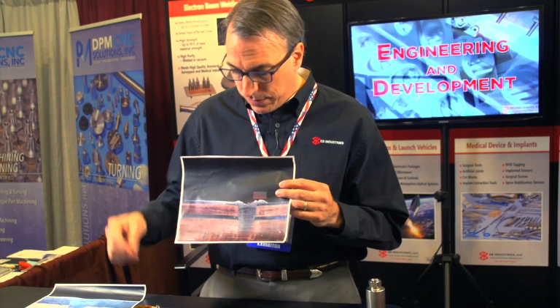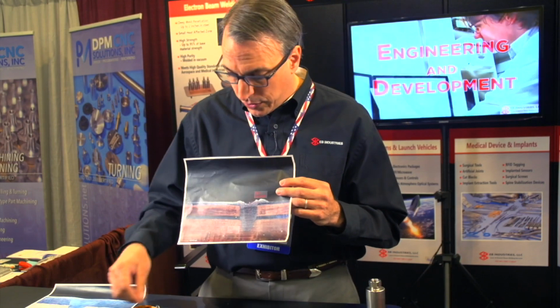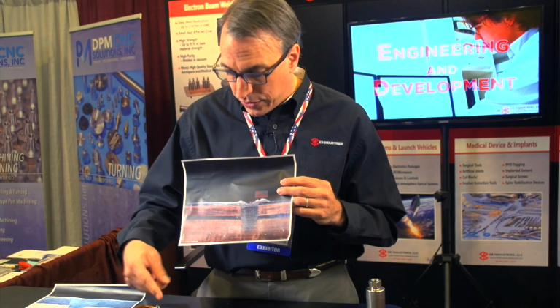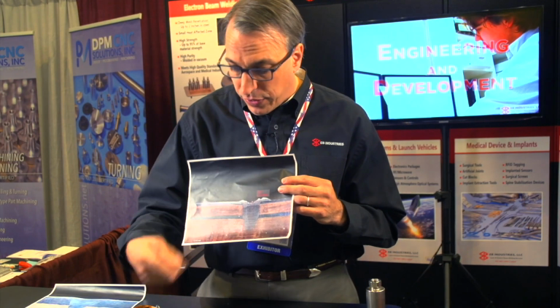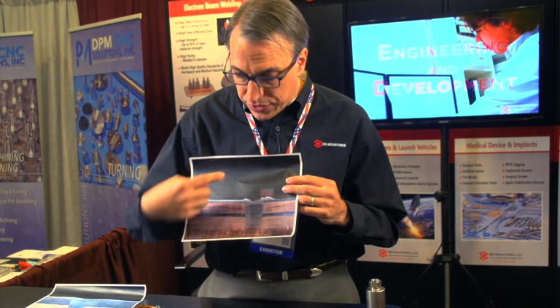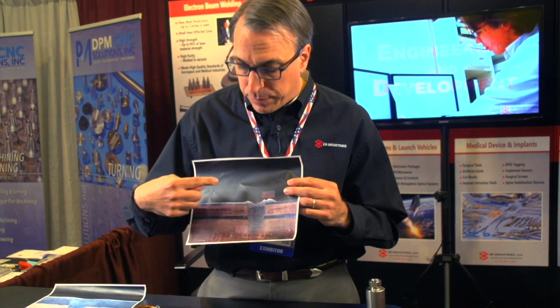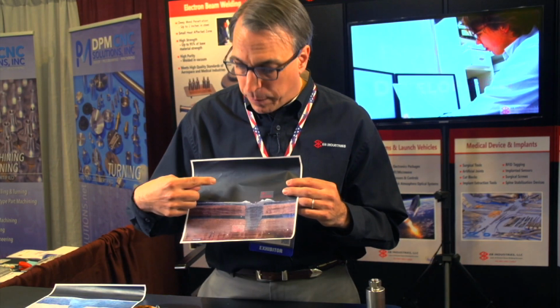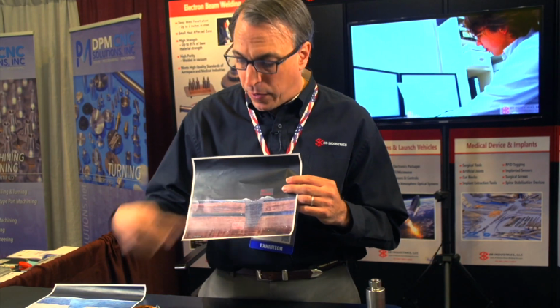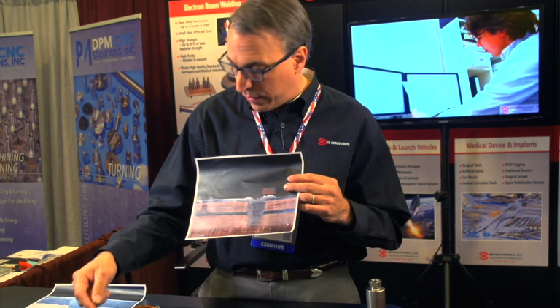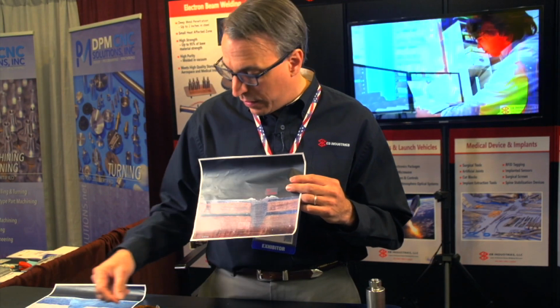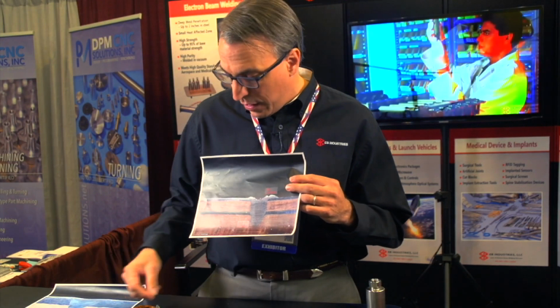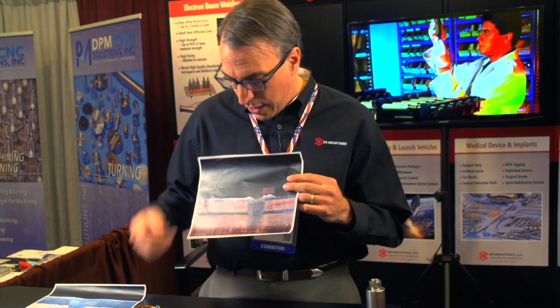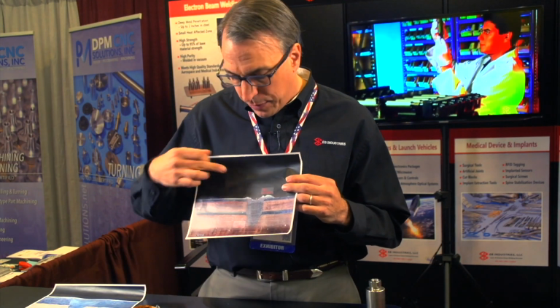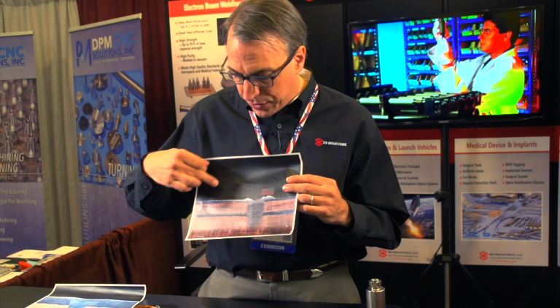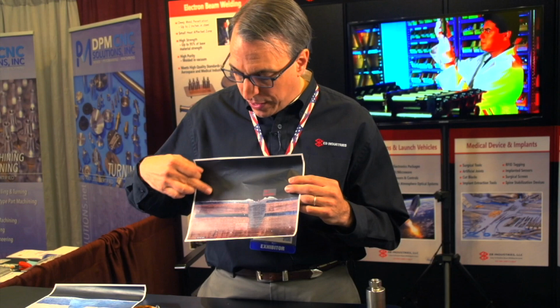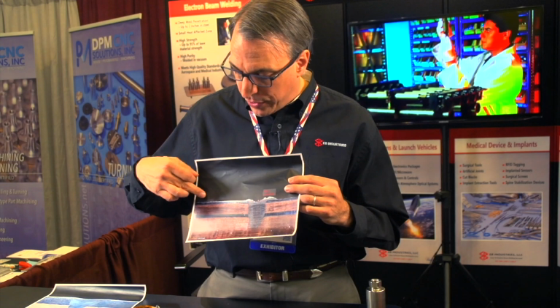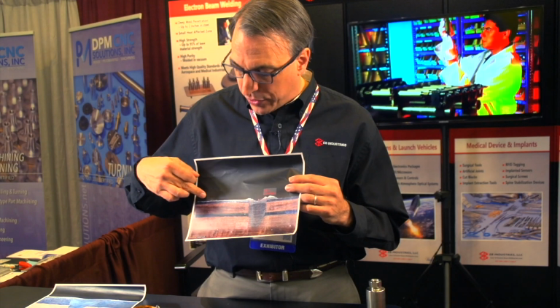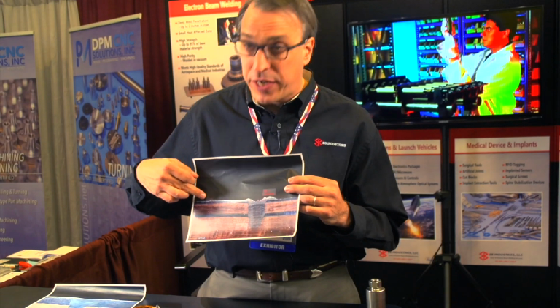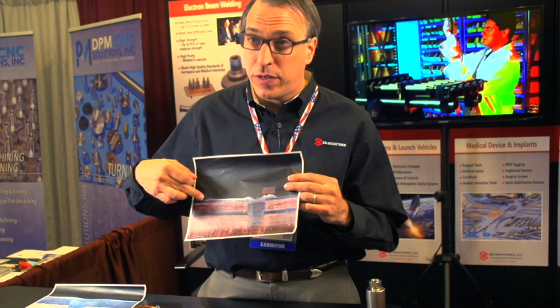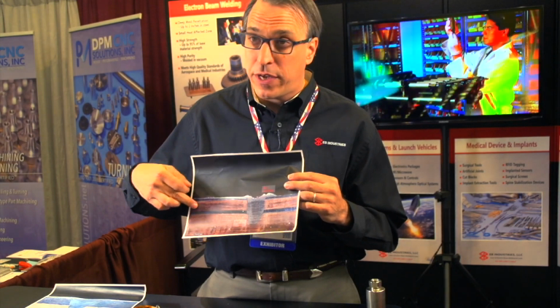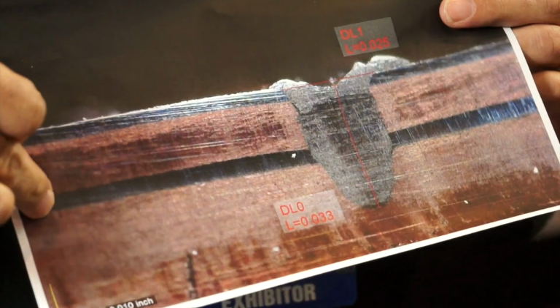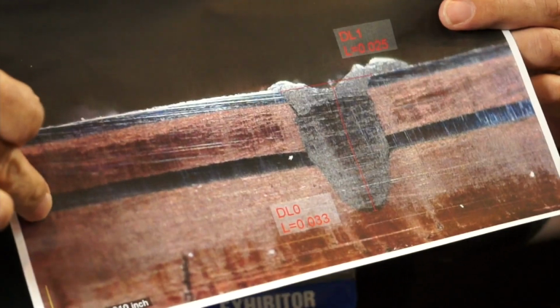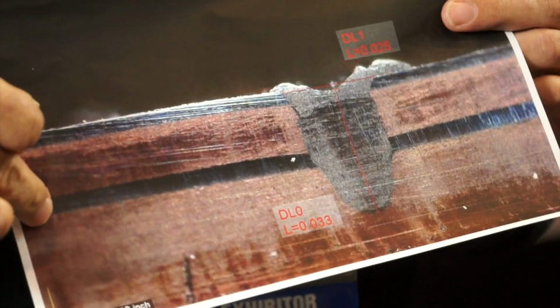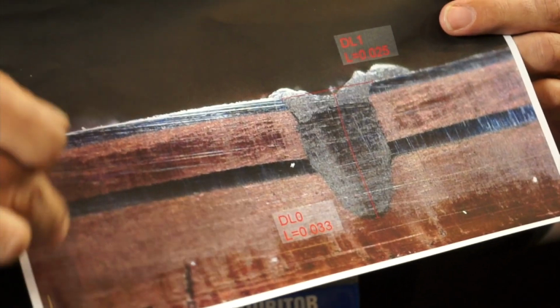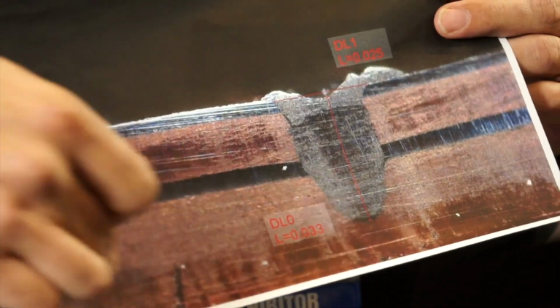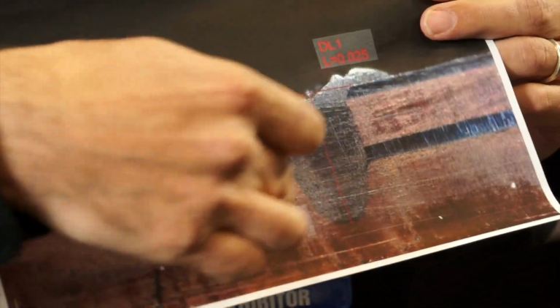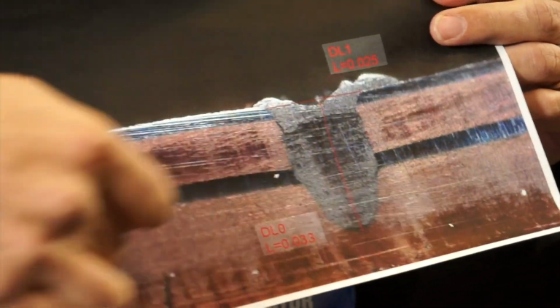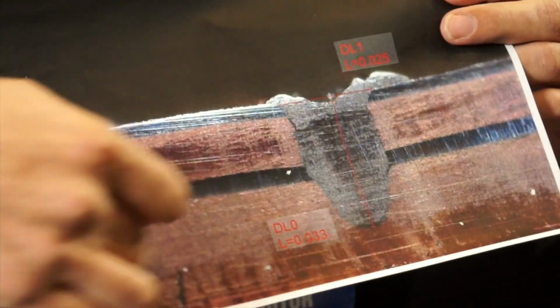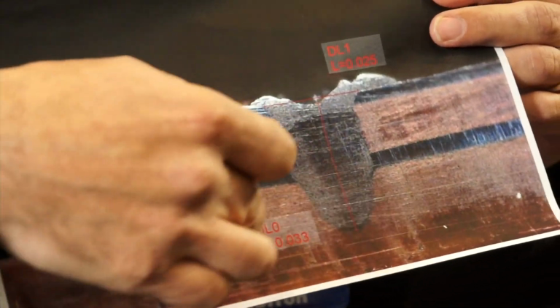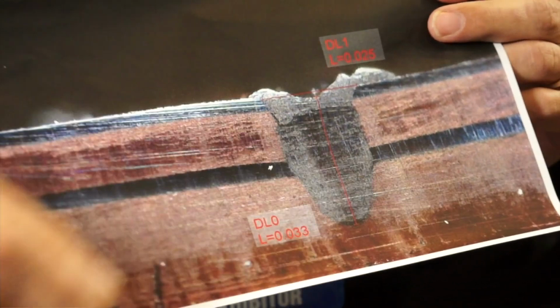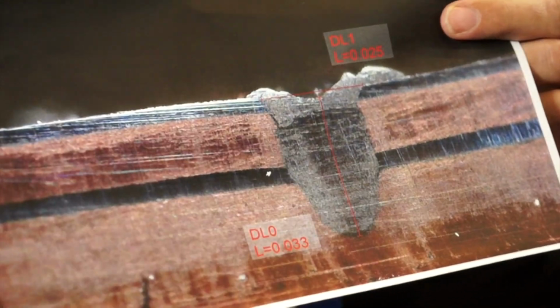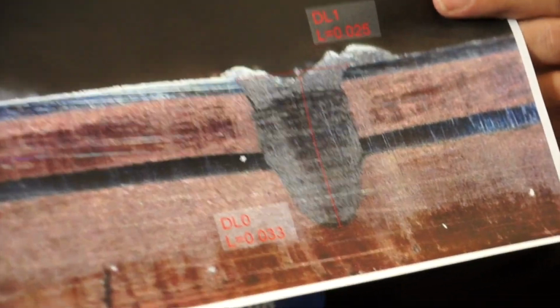We can also do welding of cladding. This is a very similar part — you can see there's nickel, copper, nickel welded to a copper bus bar.